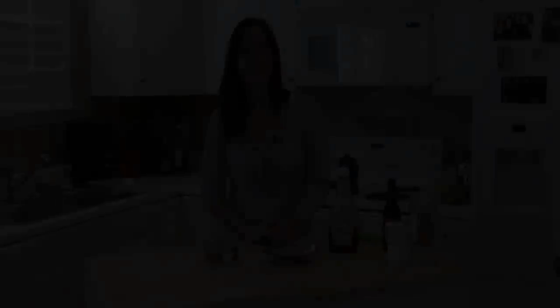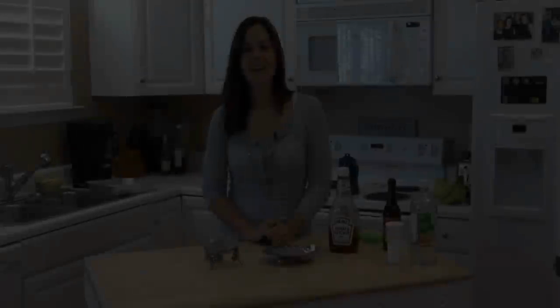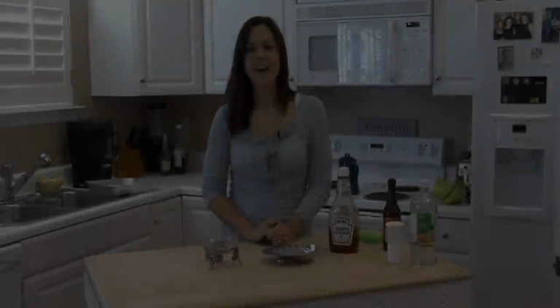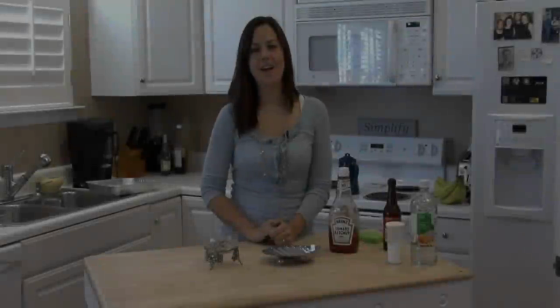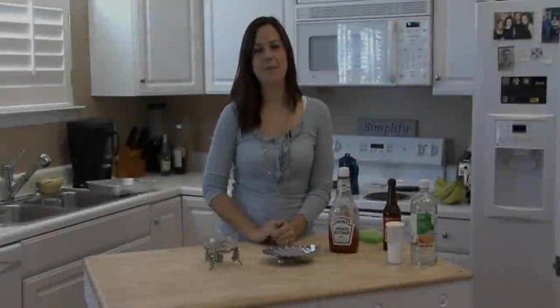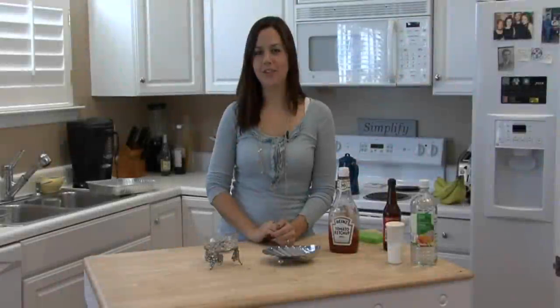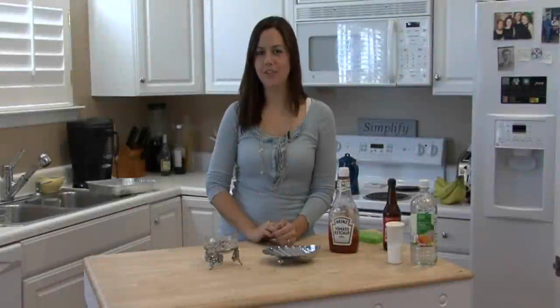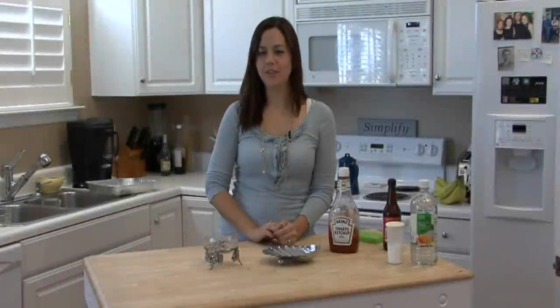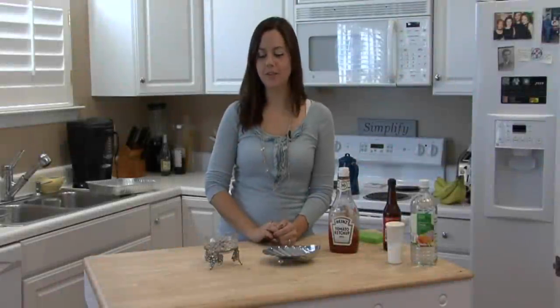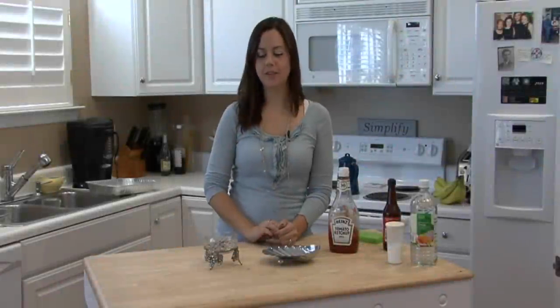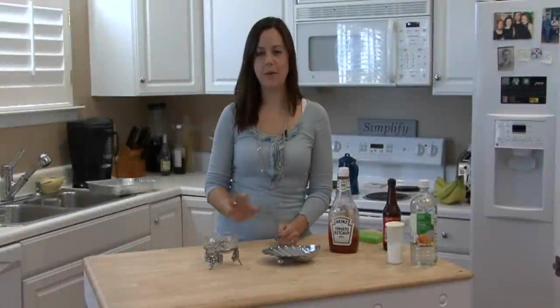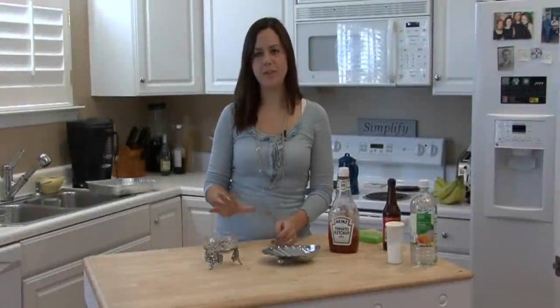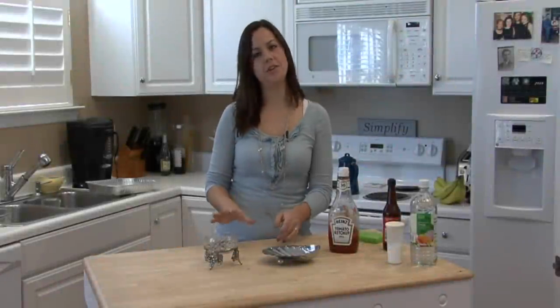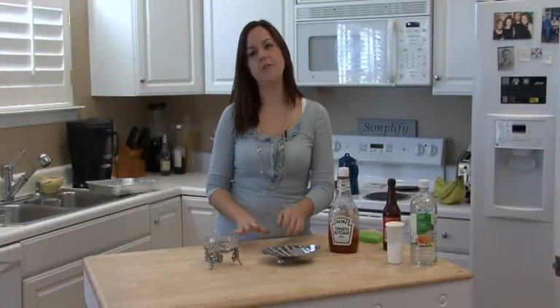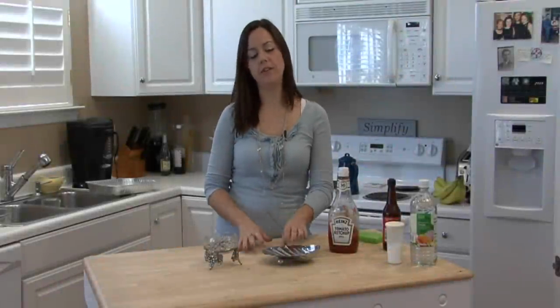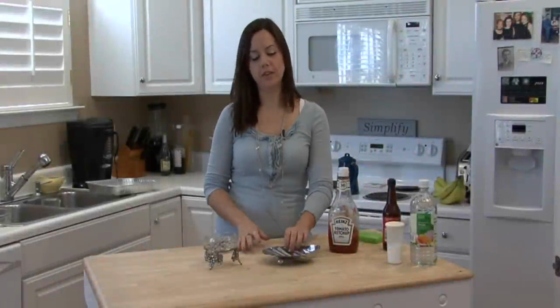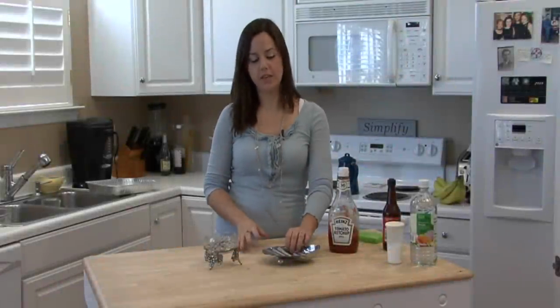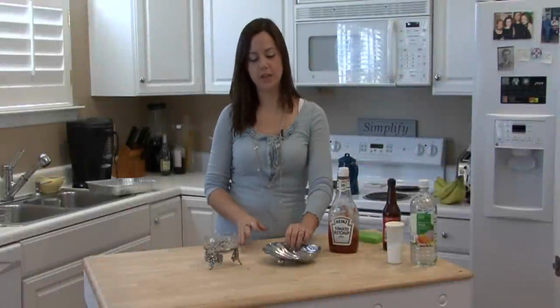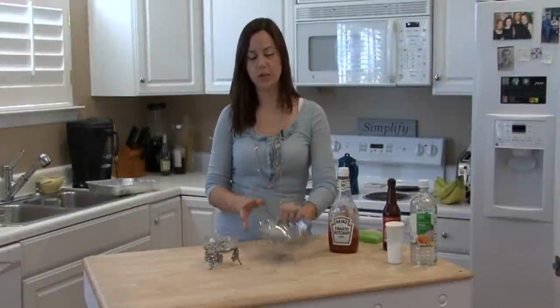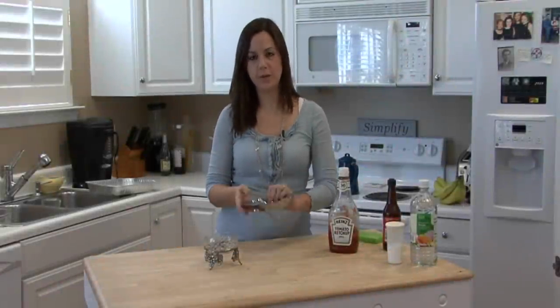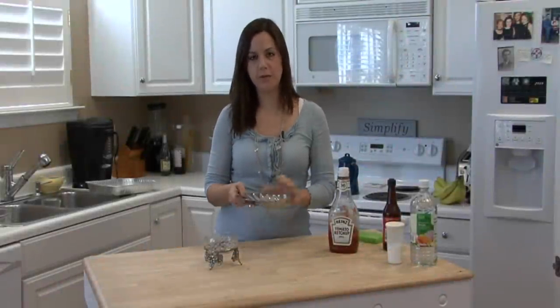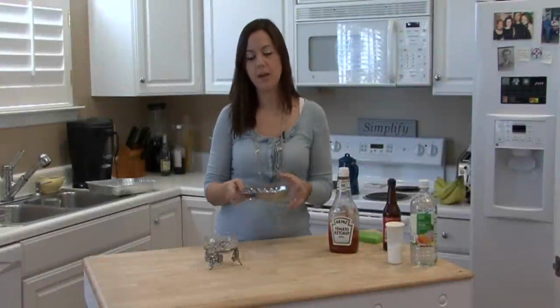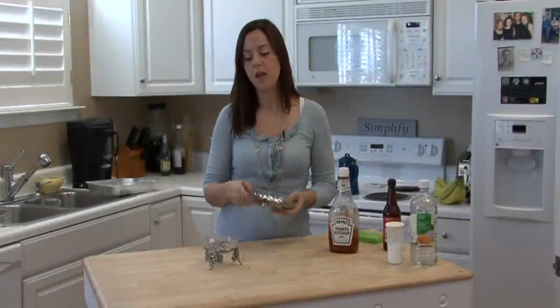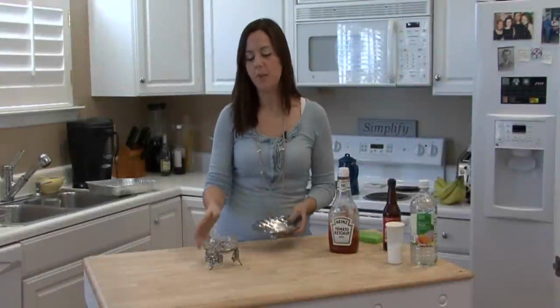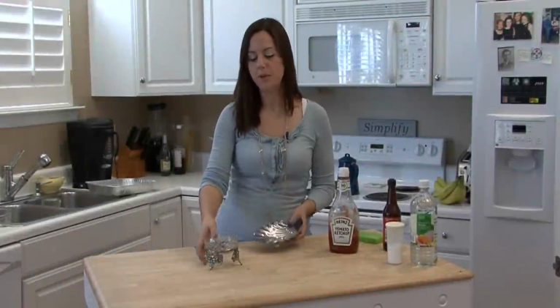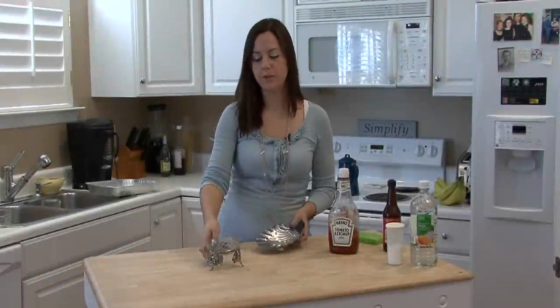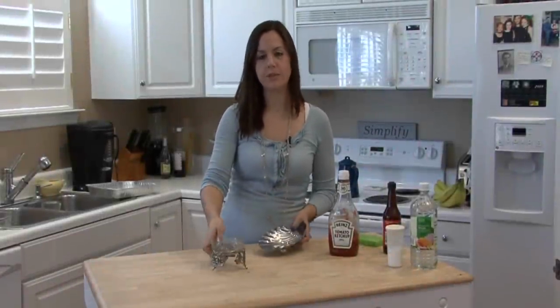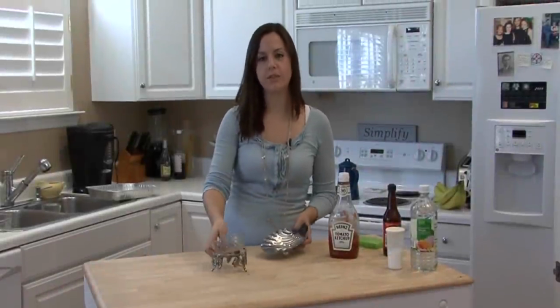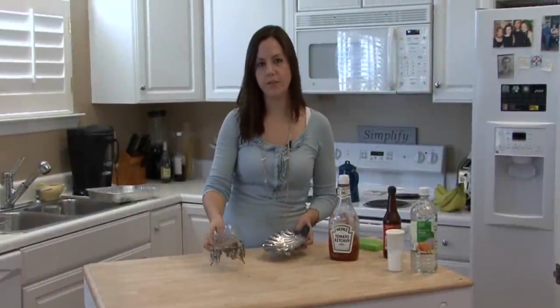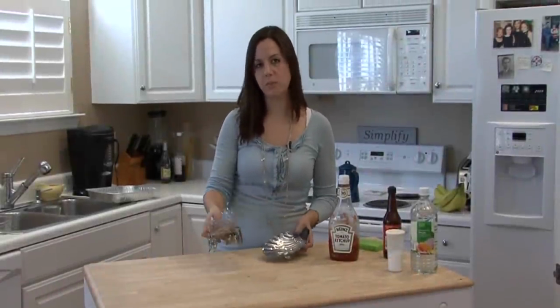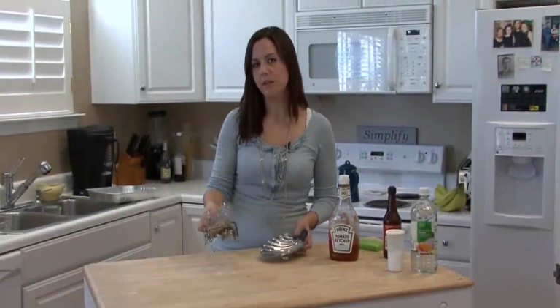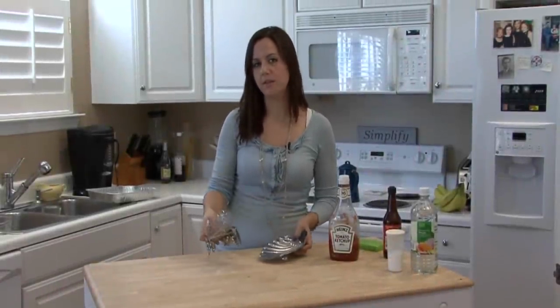Hi, I'm Rachel Leotuzis and I'm going to show you how to clean aluminum and pewter serving pieces.